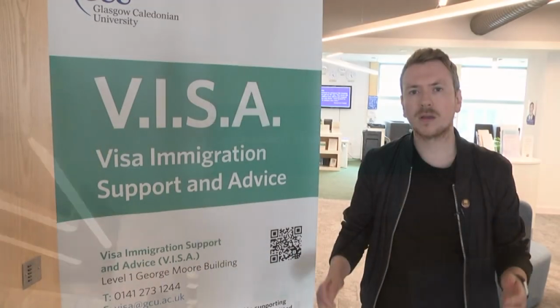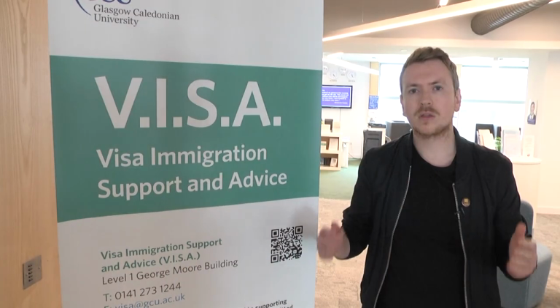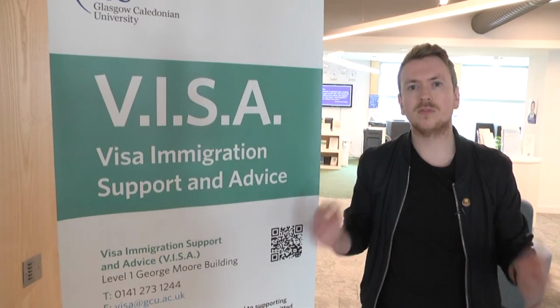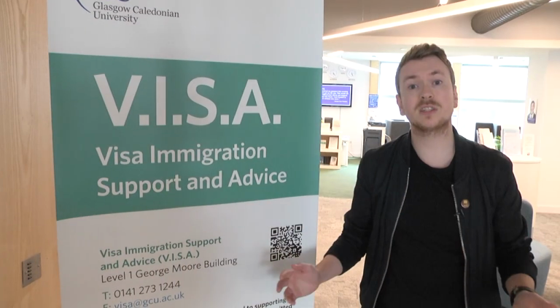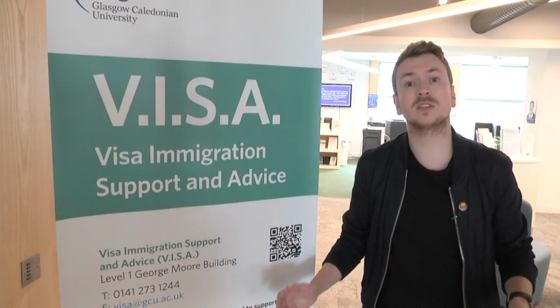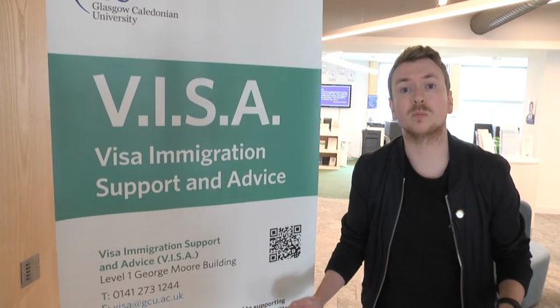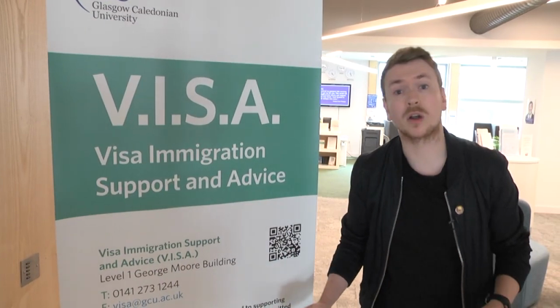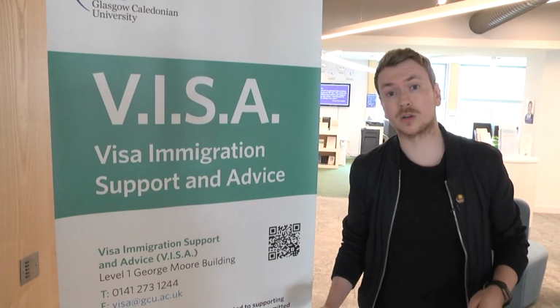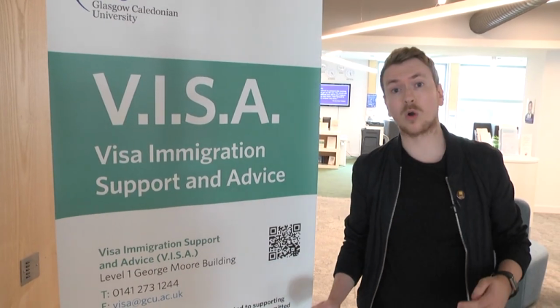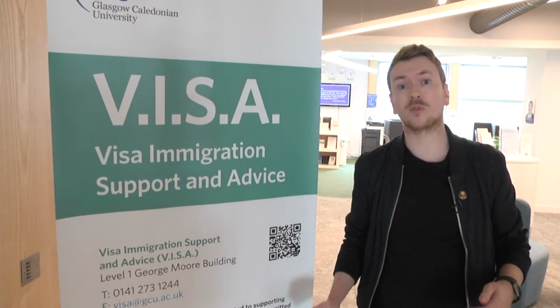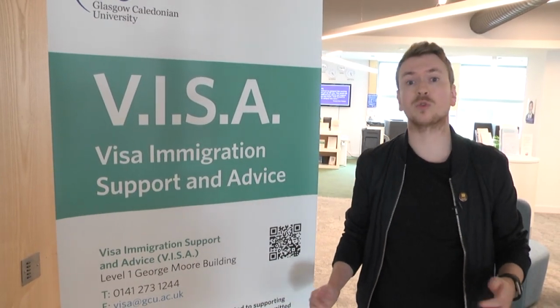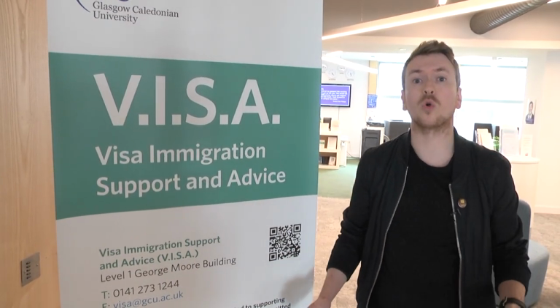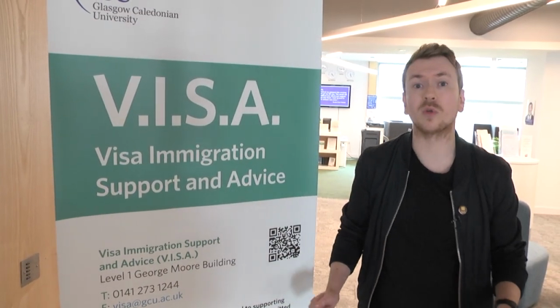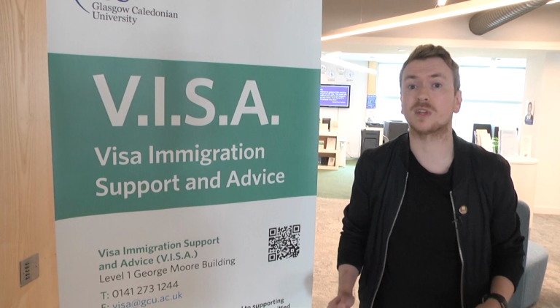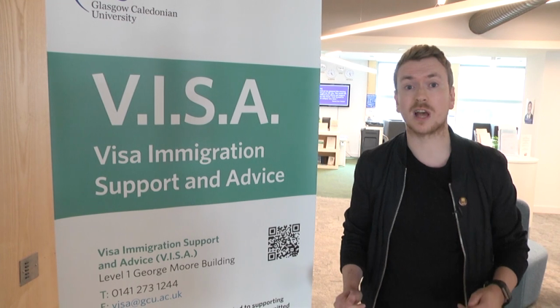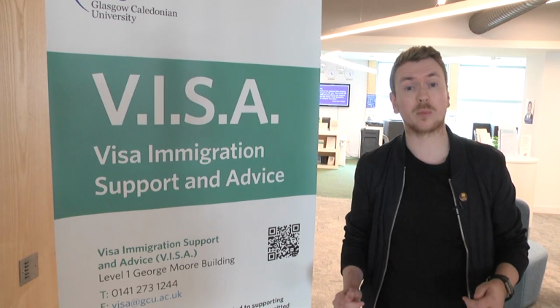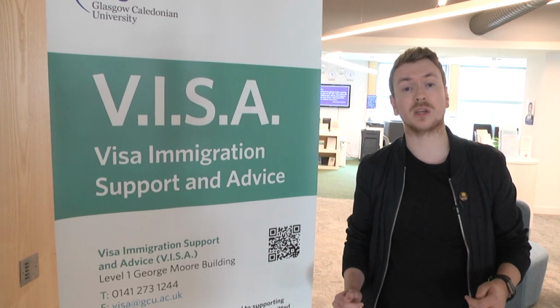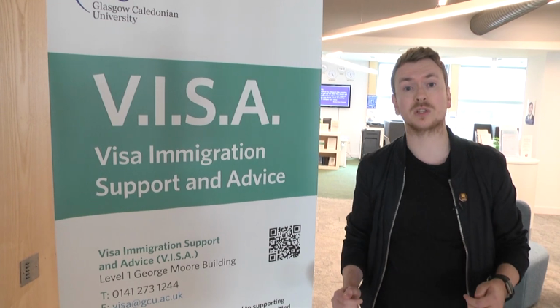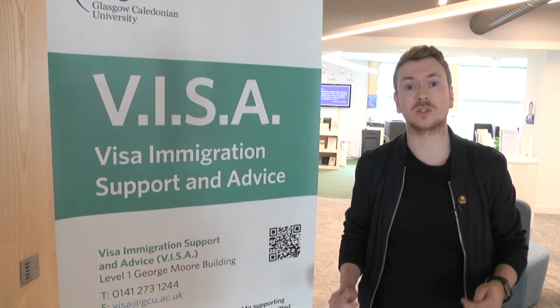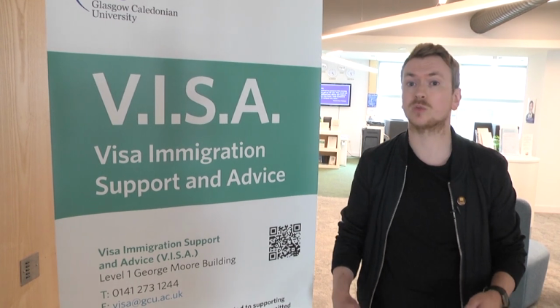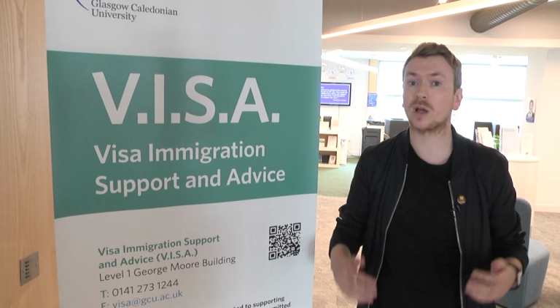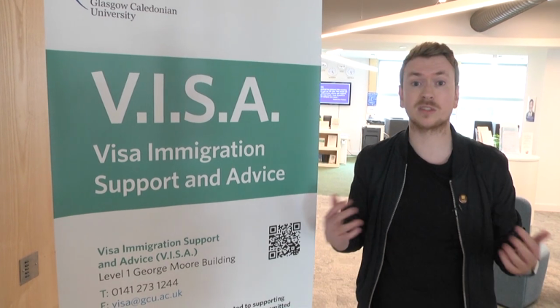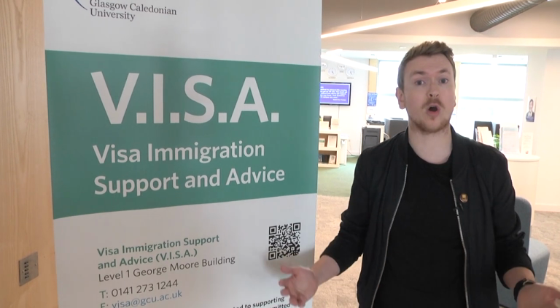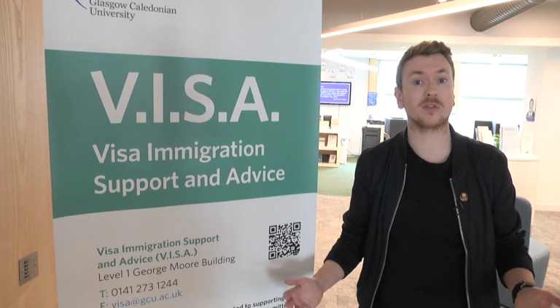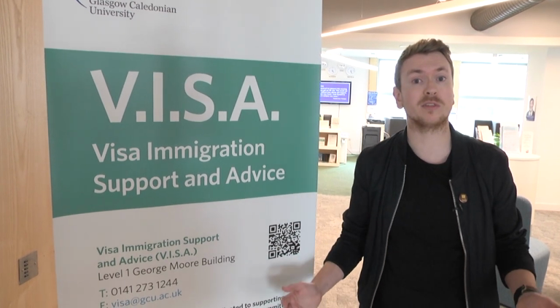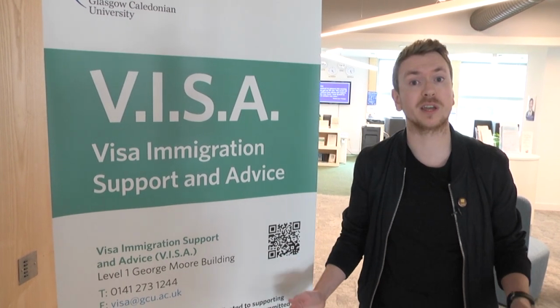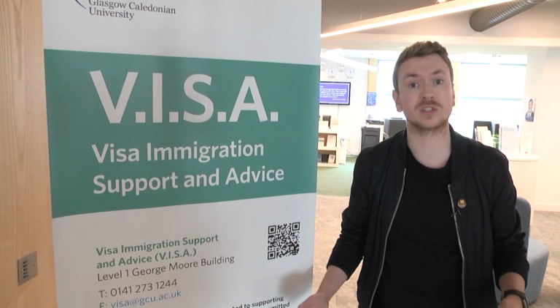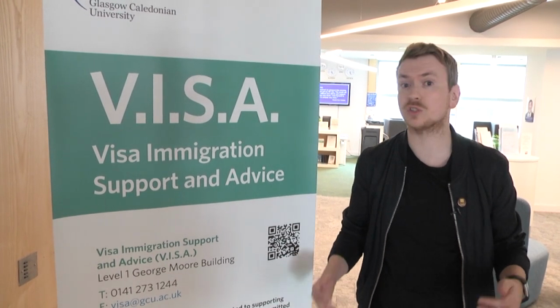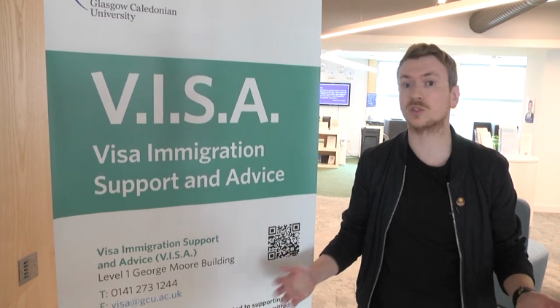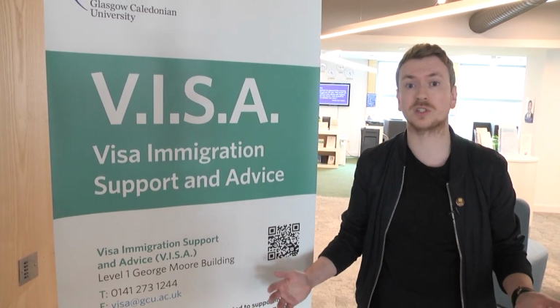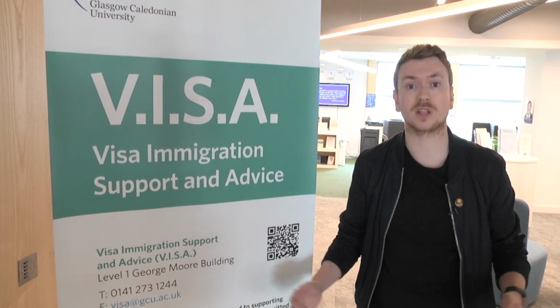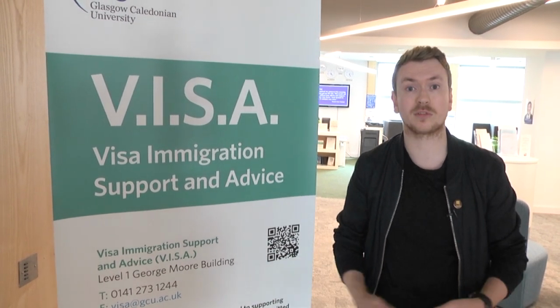The visa team are here to offer support with visa applications as well as offering advice to students and staff.